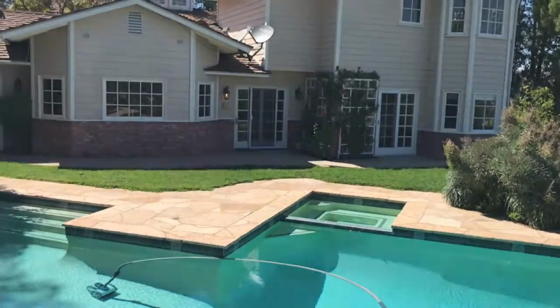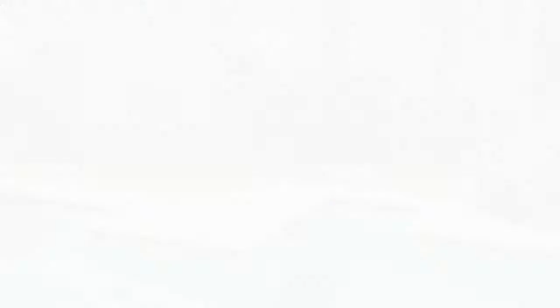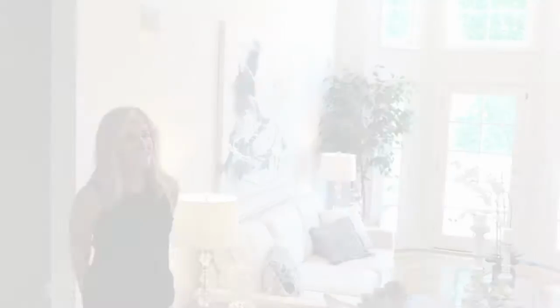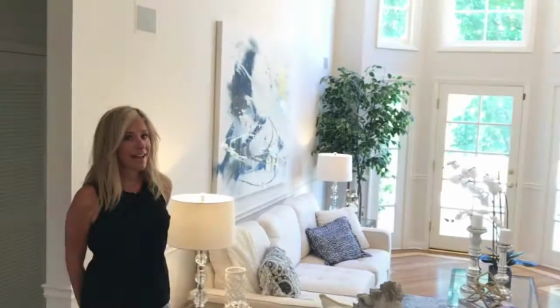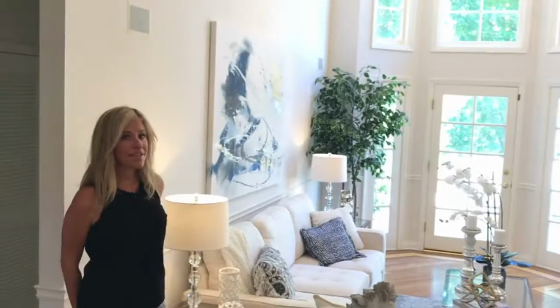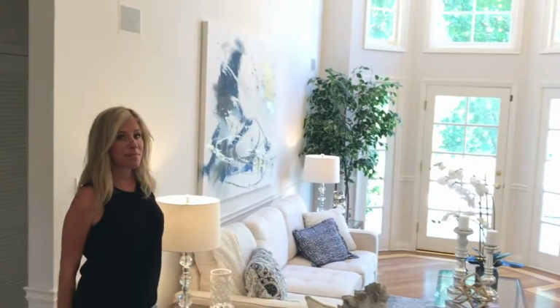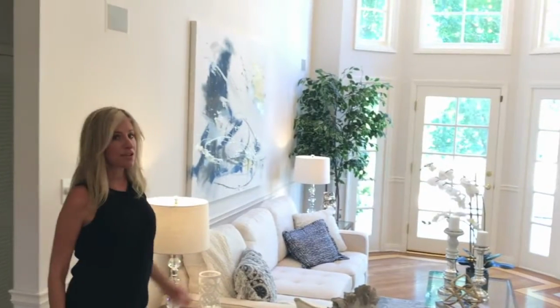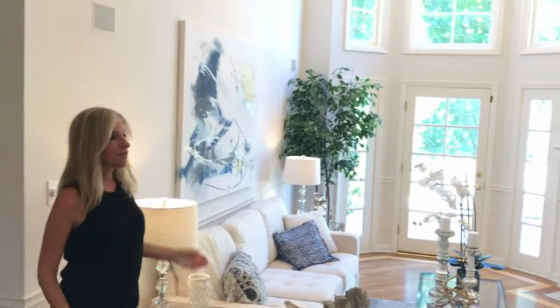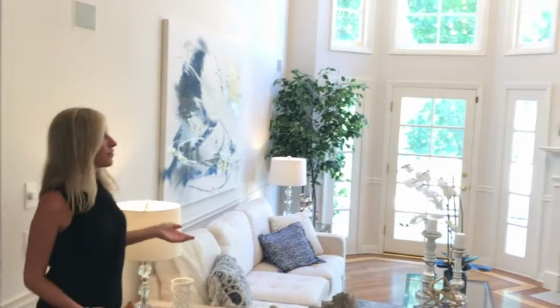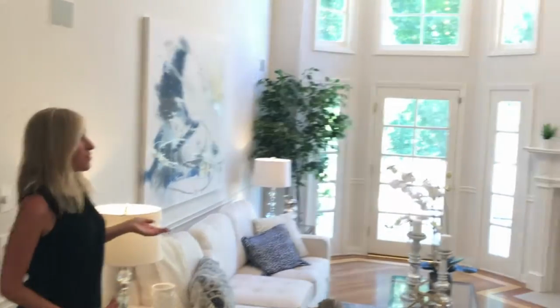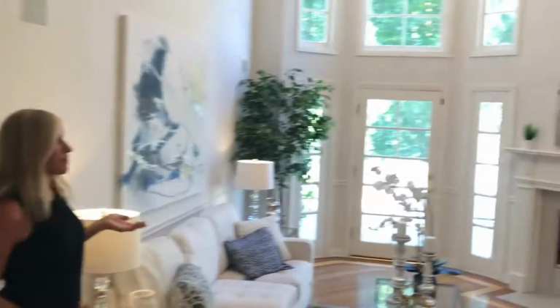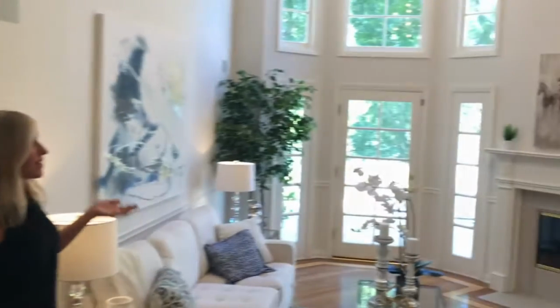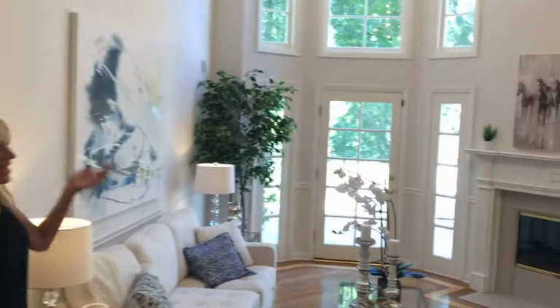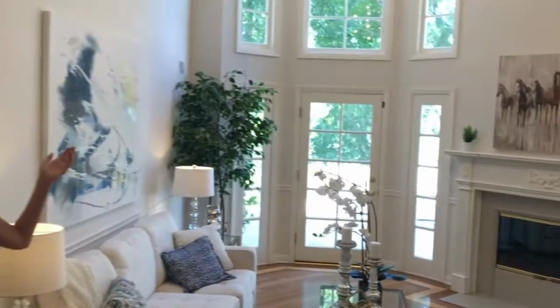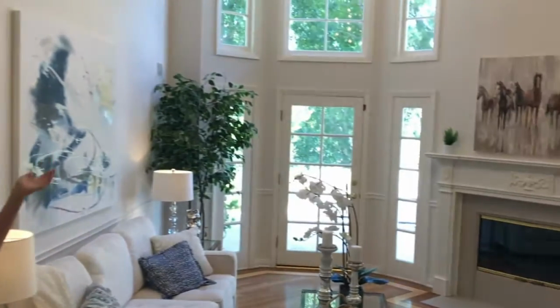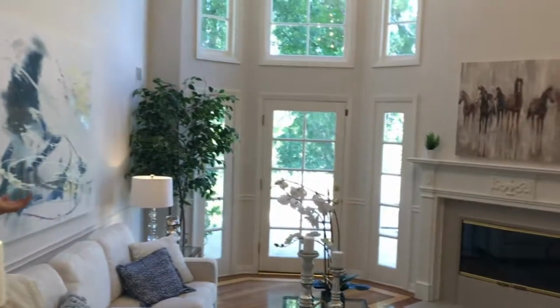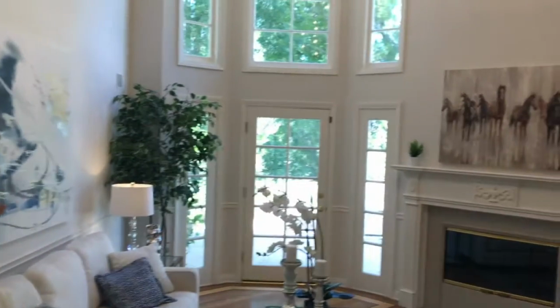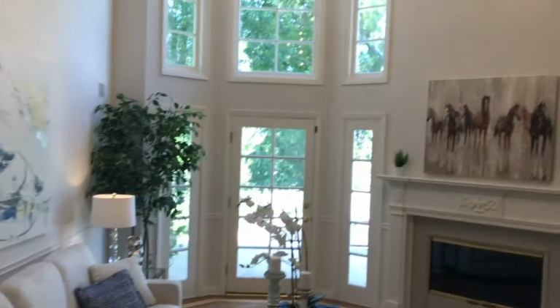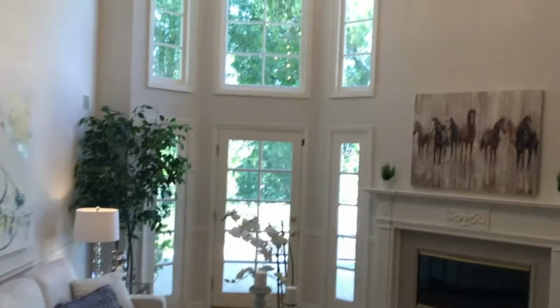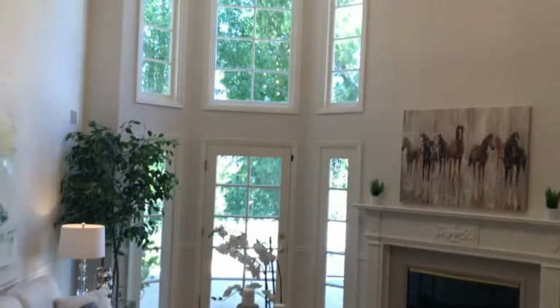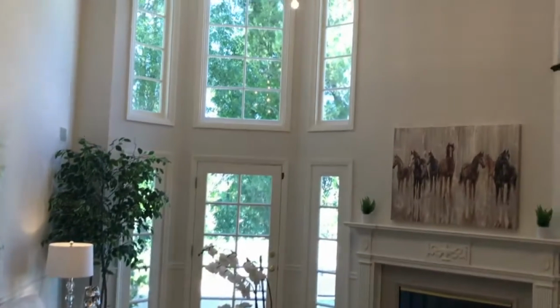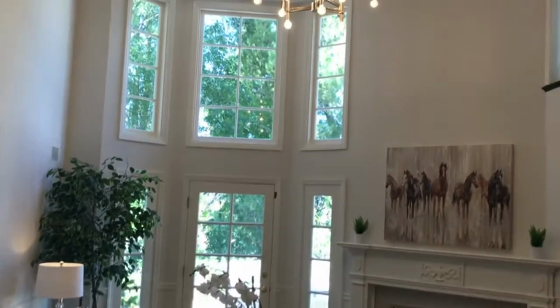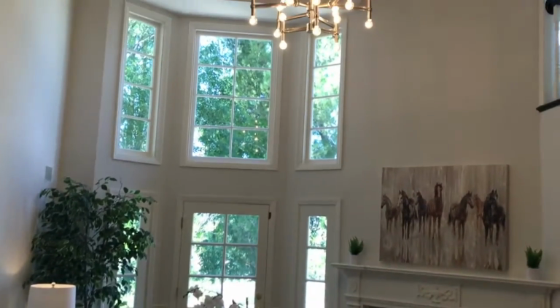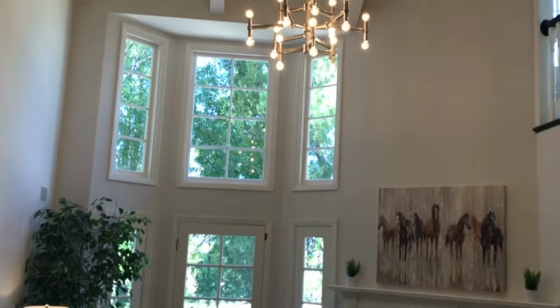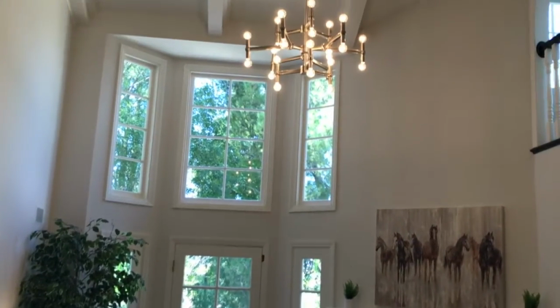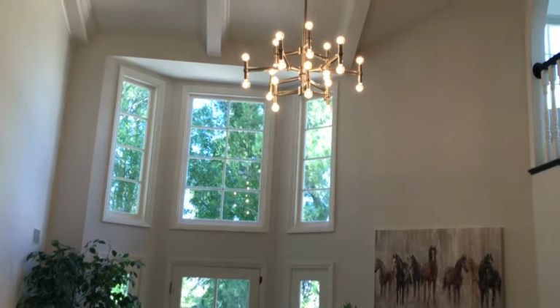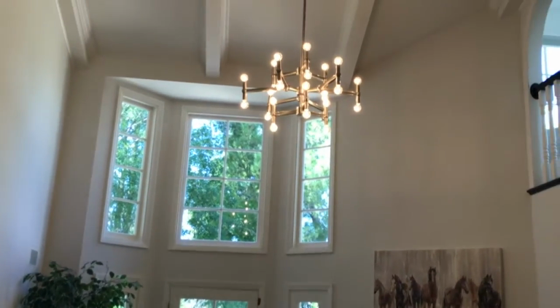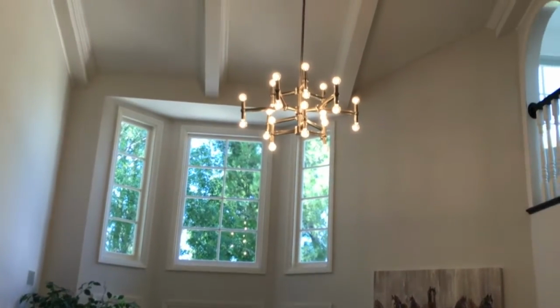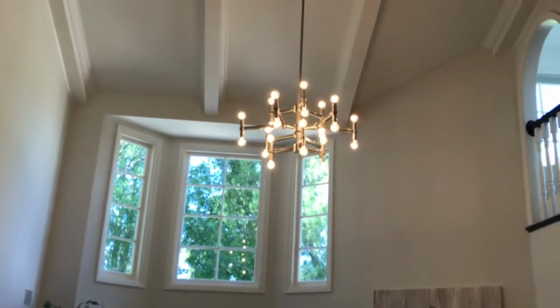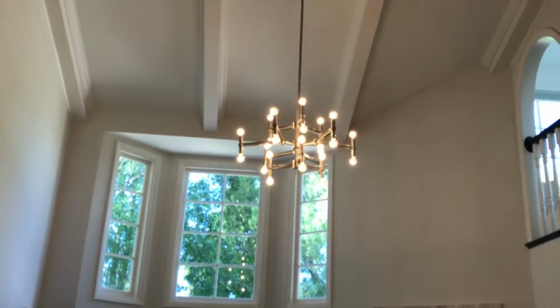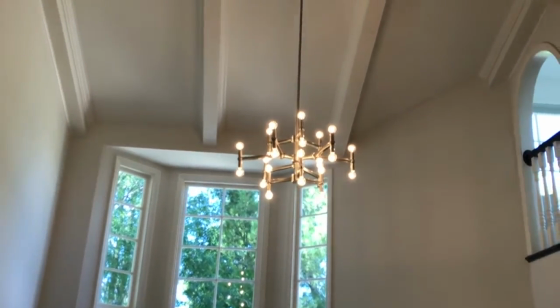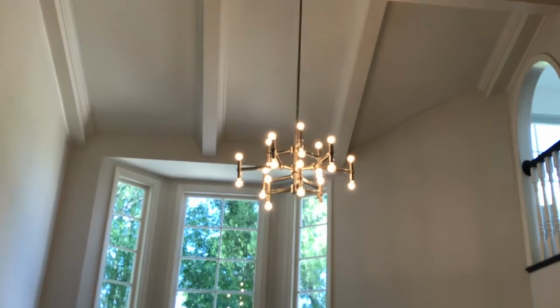Check out this beautiful room — natural light, high ceilings, beautiful detail.